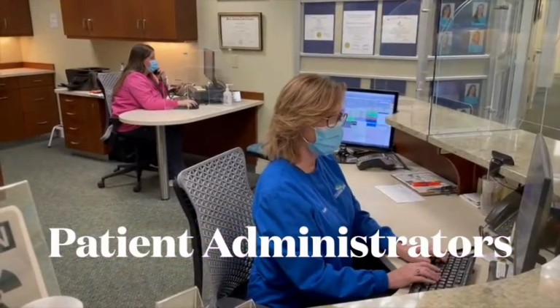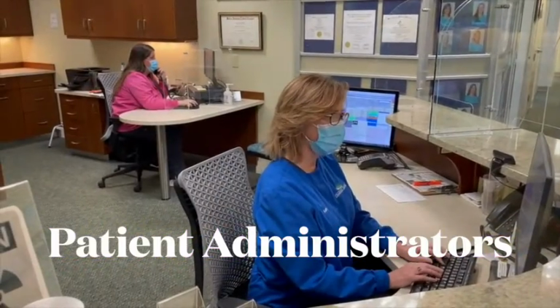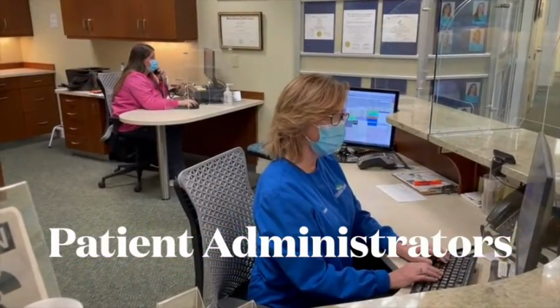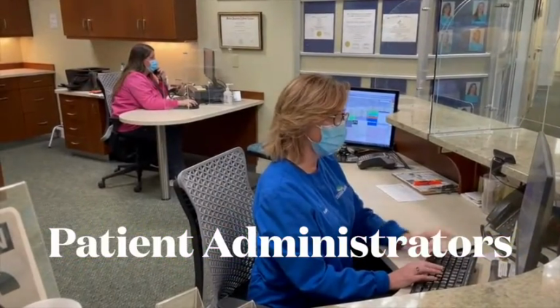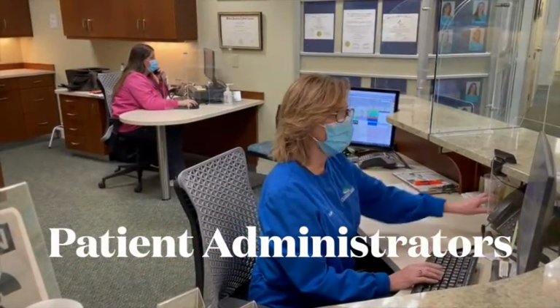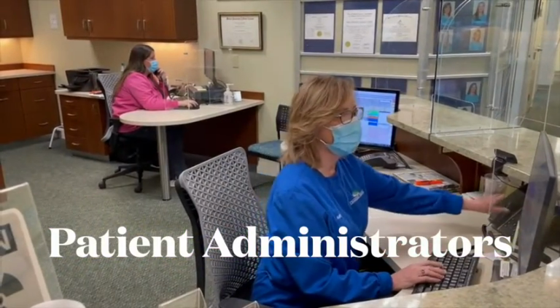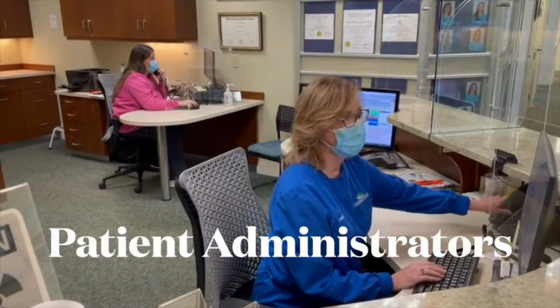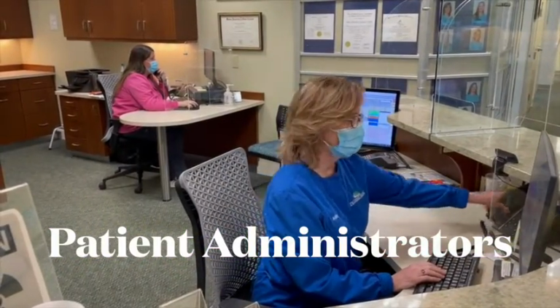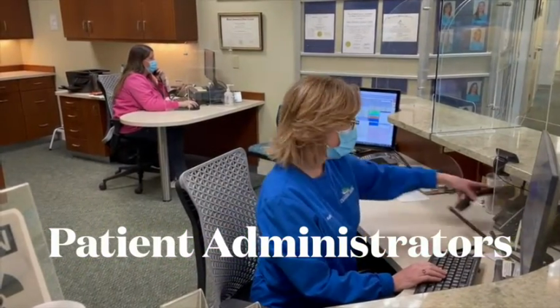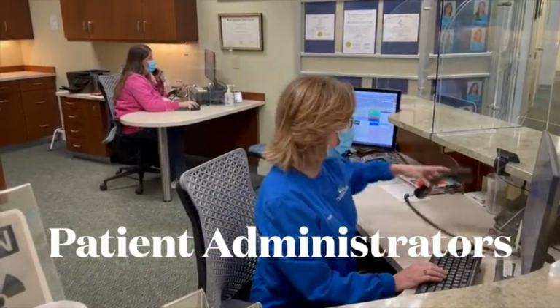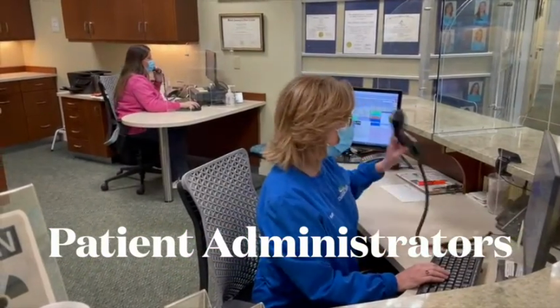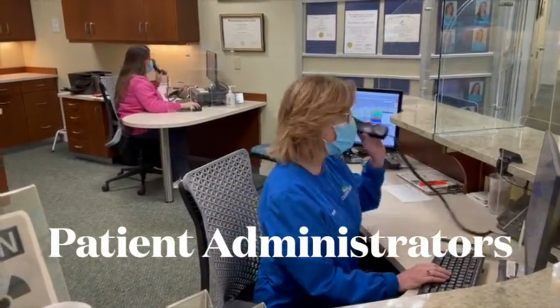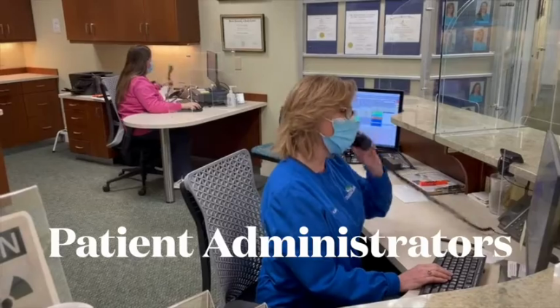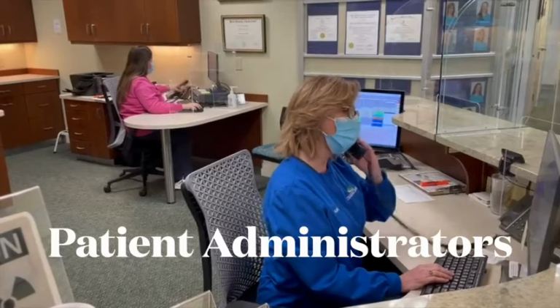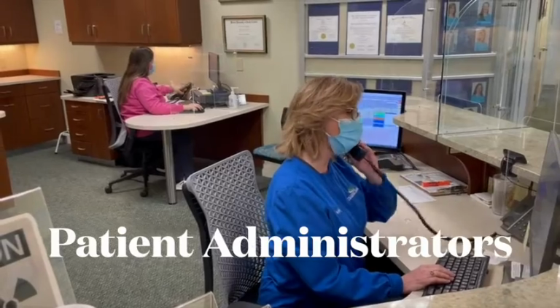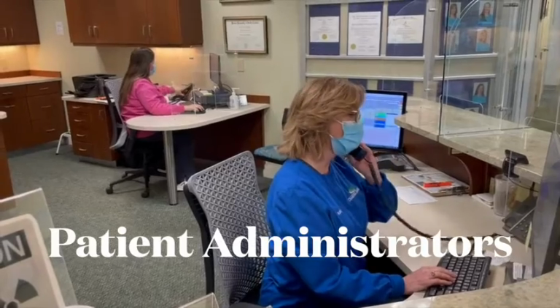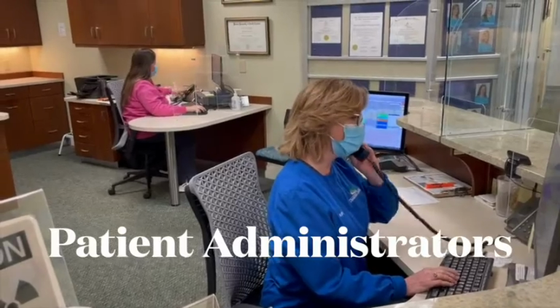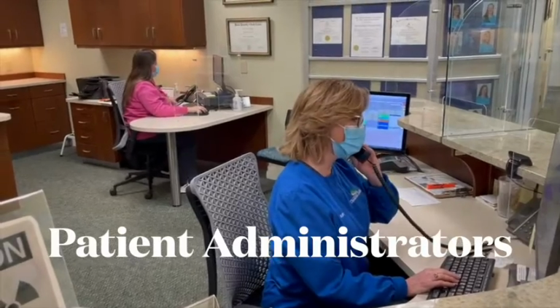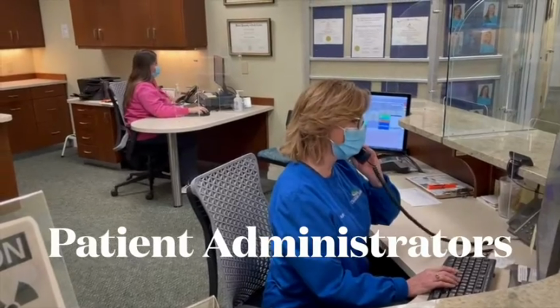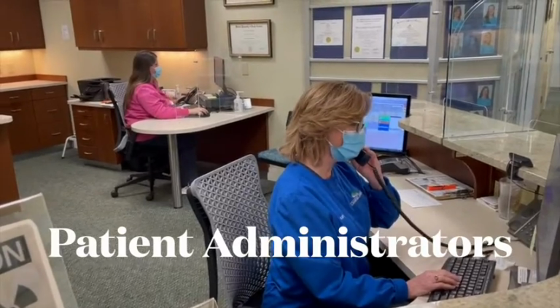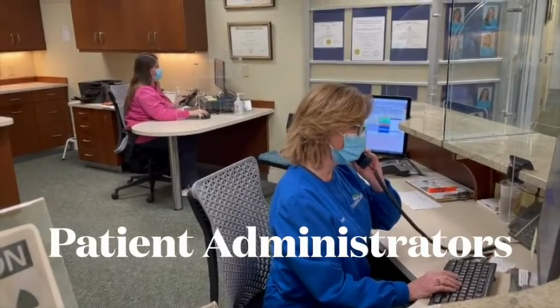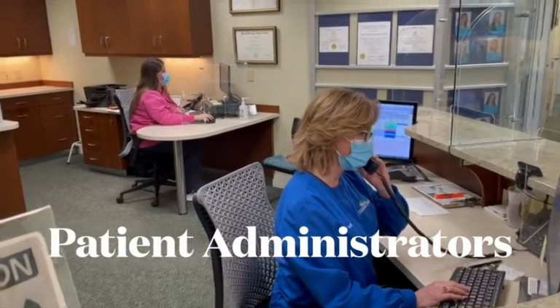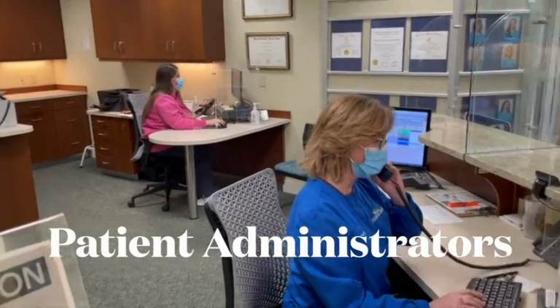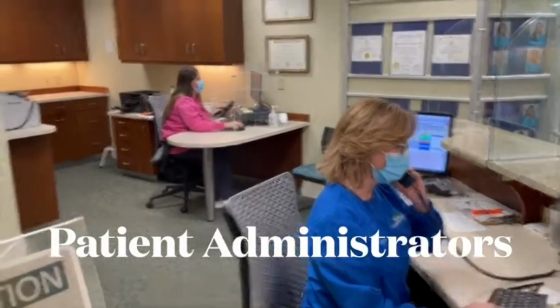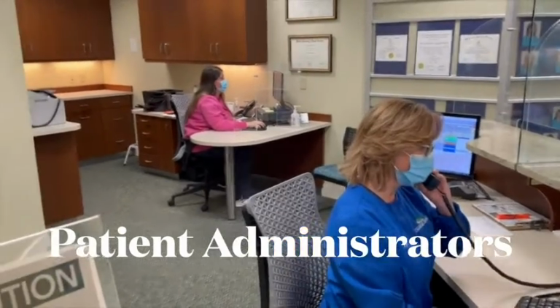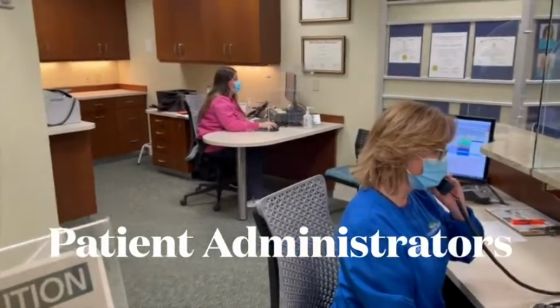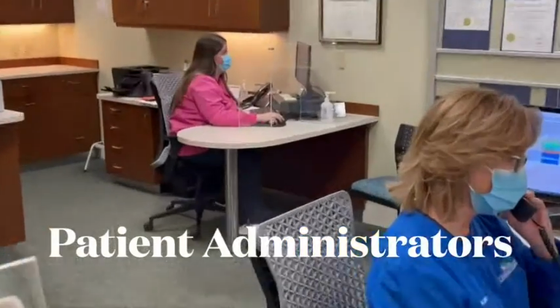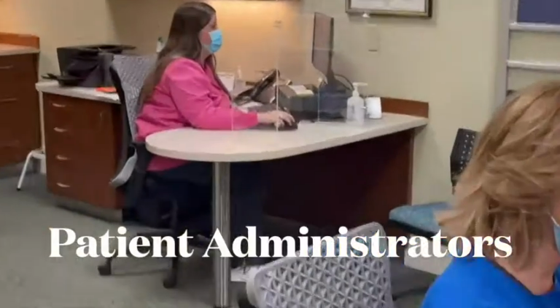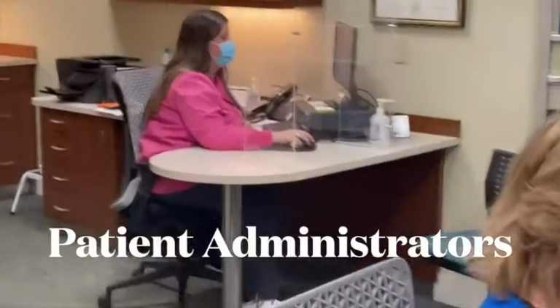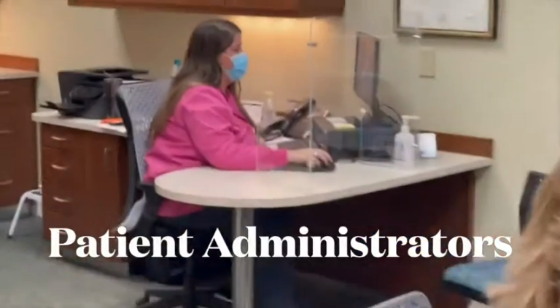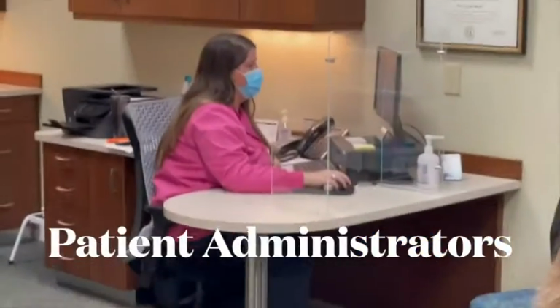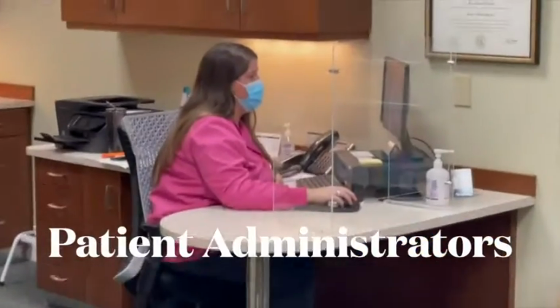Patient administrators welcome patients to the office, answer the phone, and work on the computer.